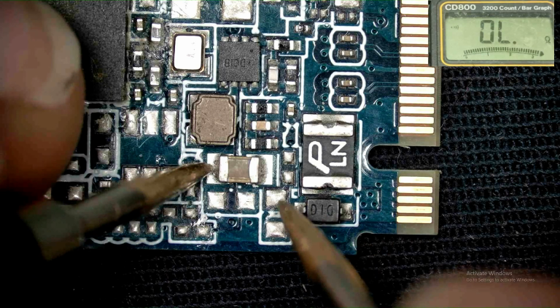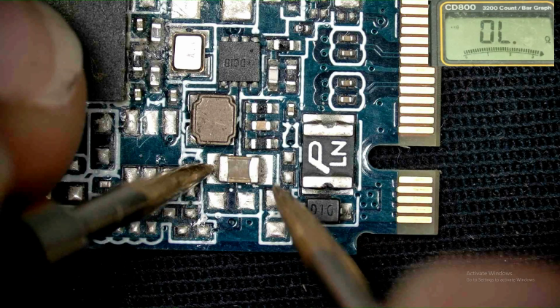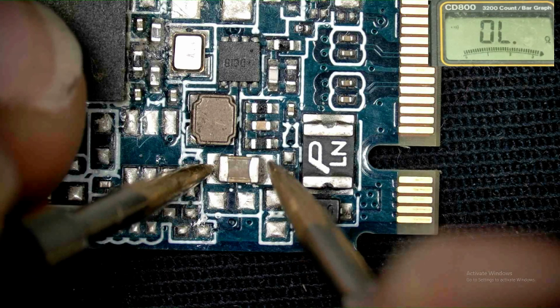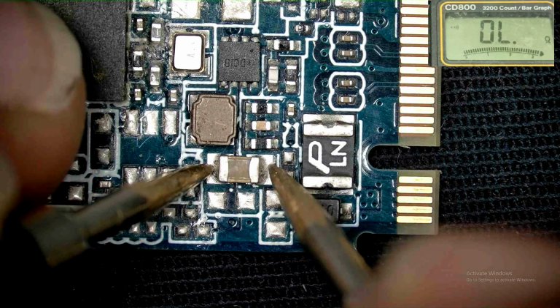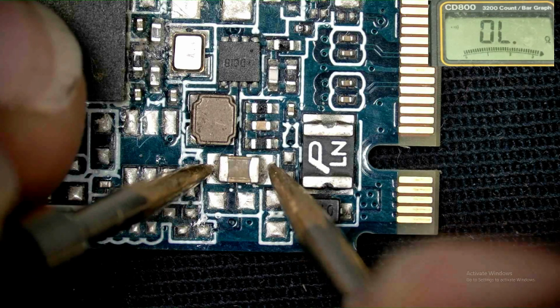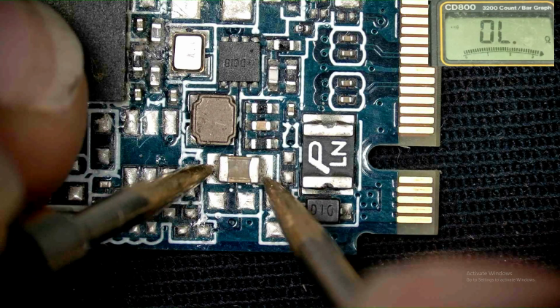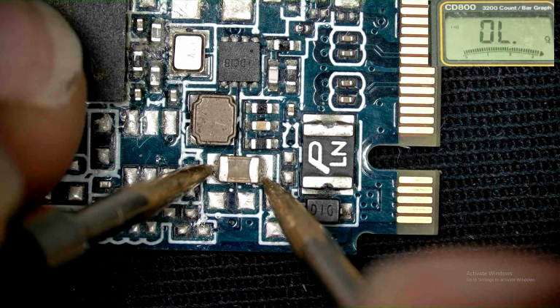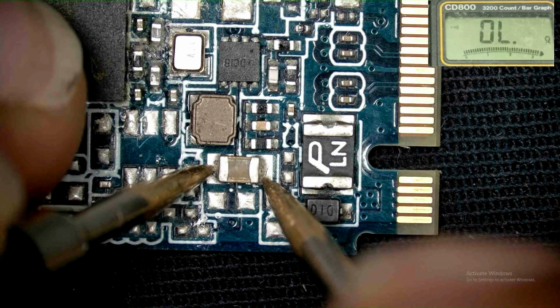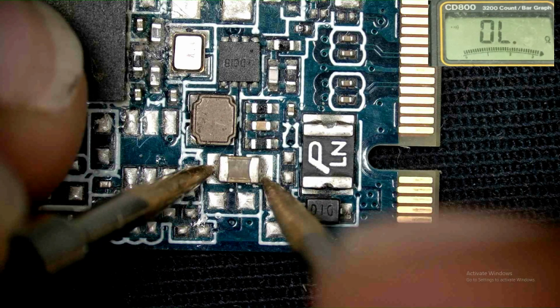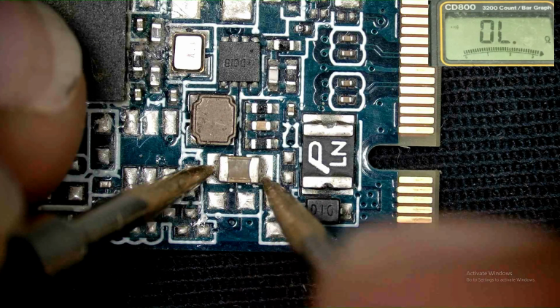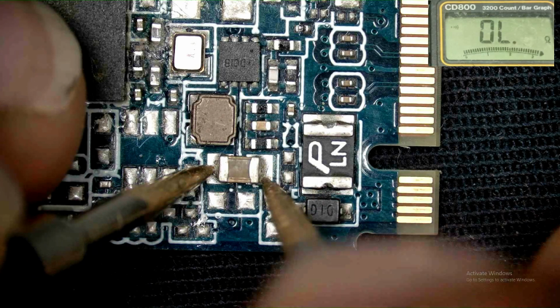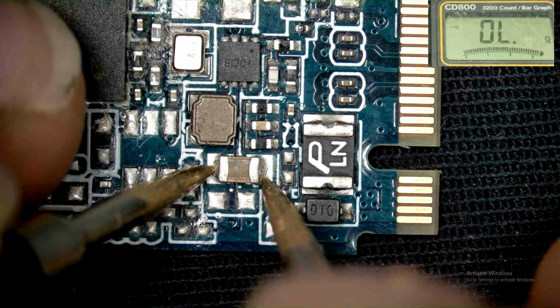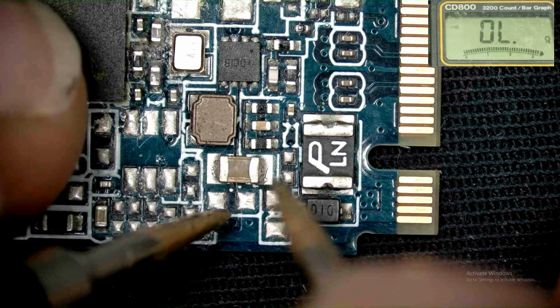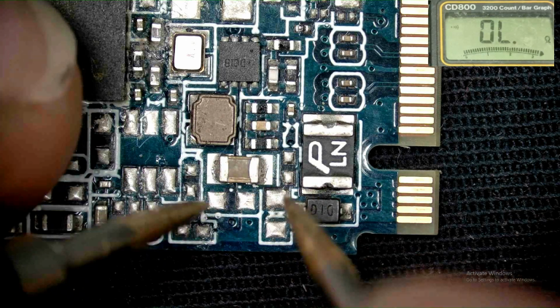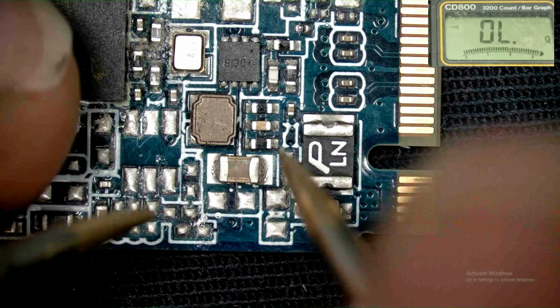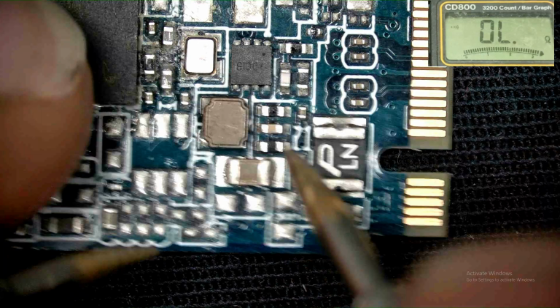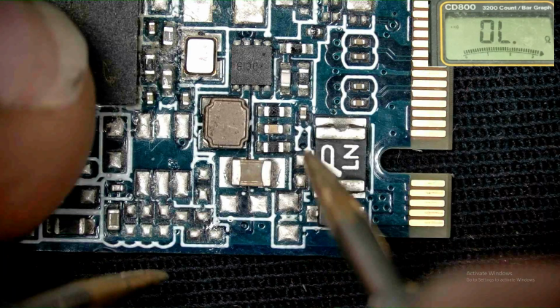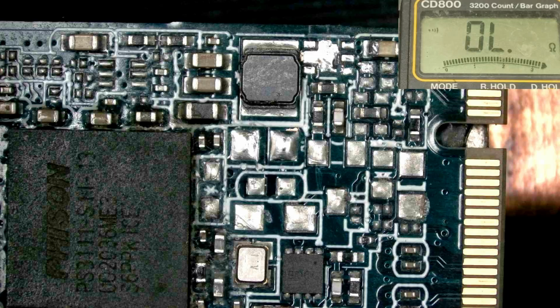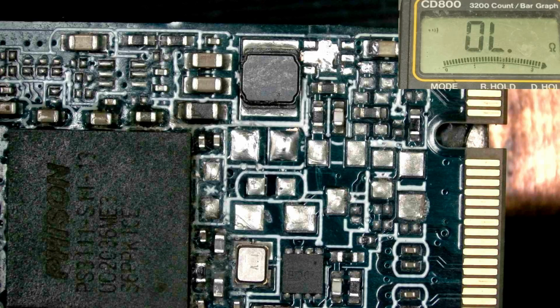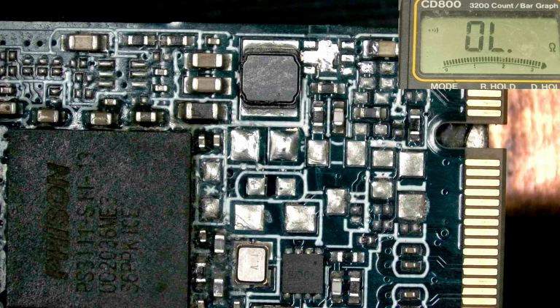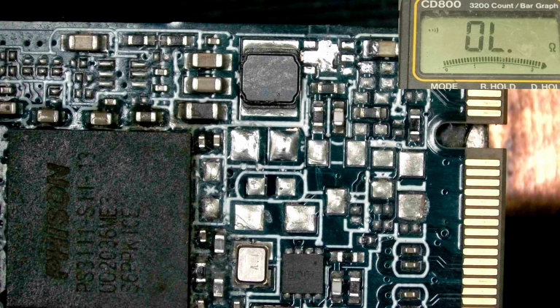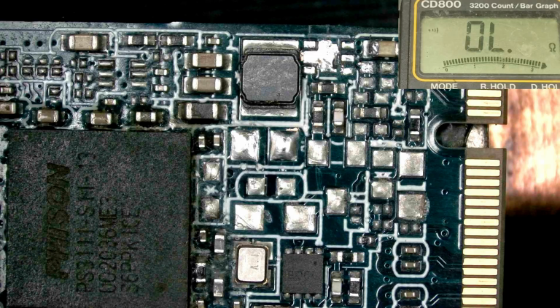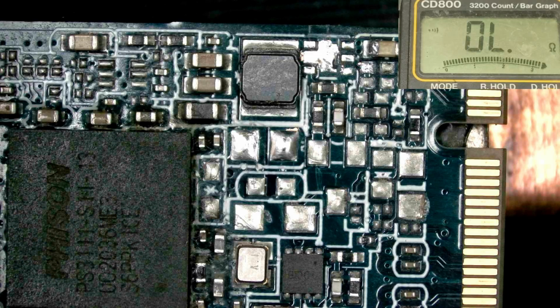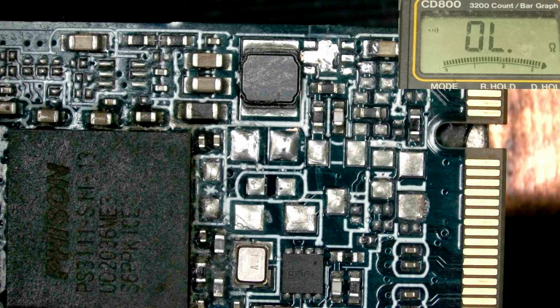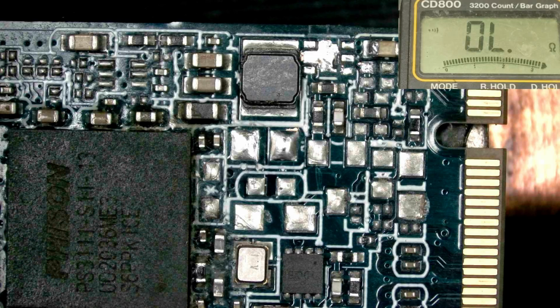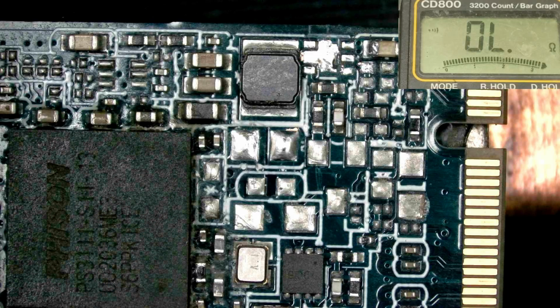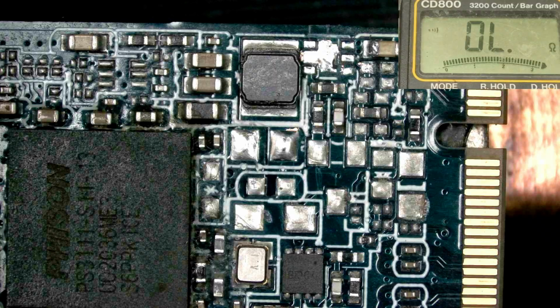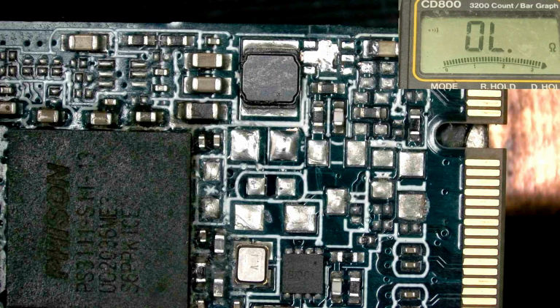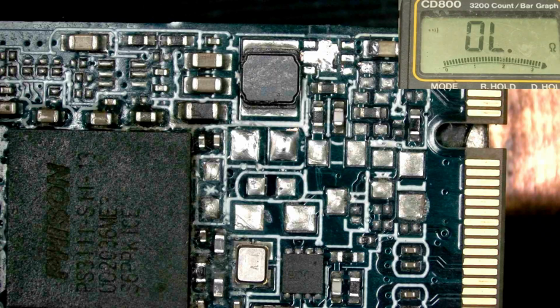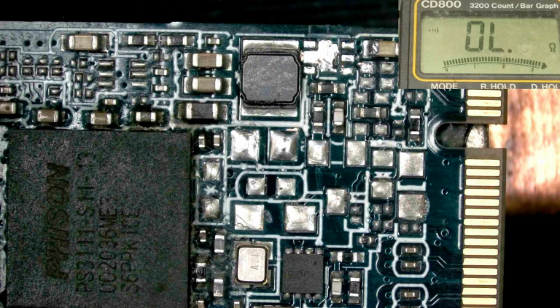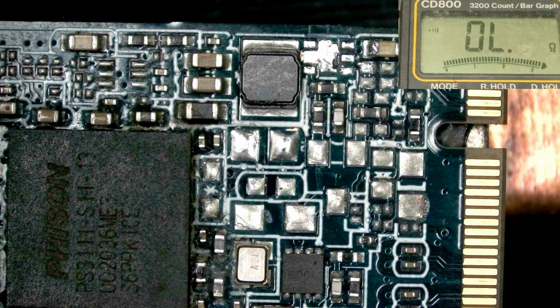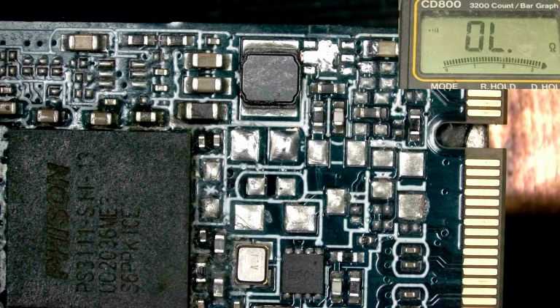The capacitor is OK. Let's install it and see what happens.